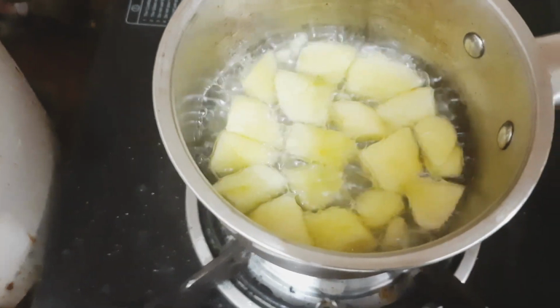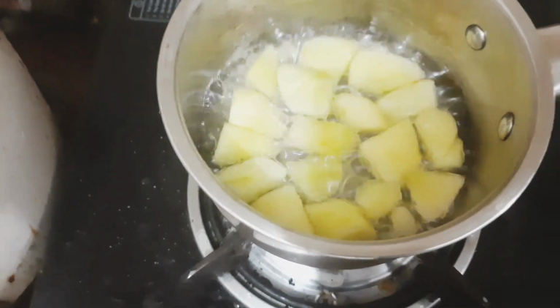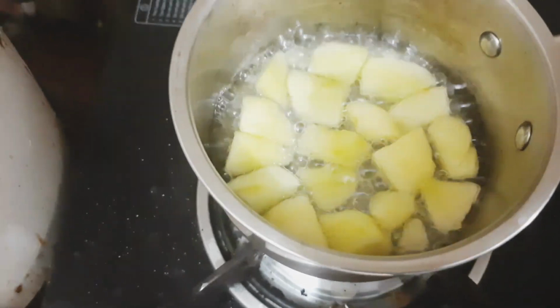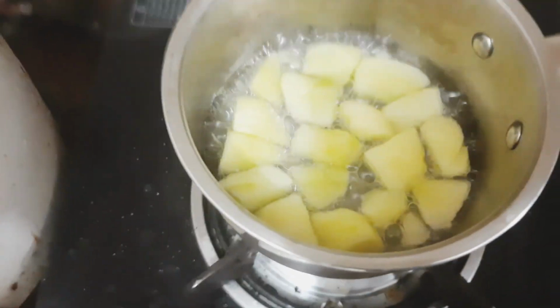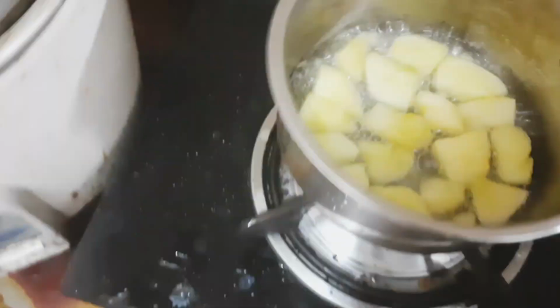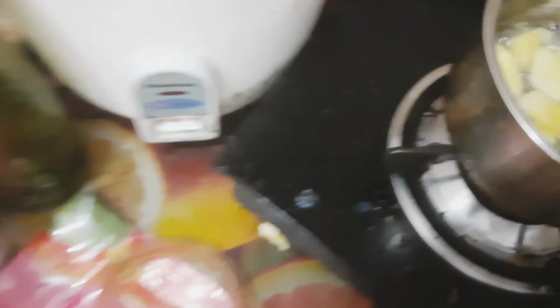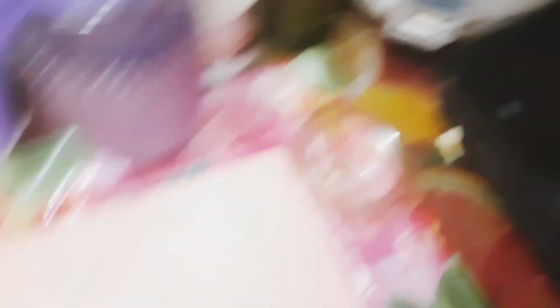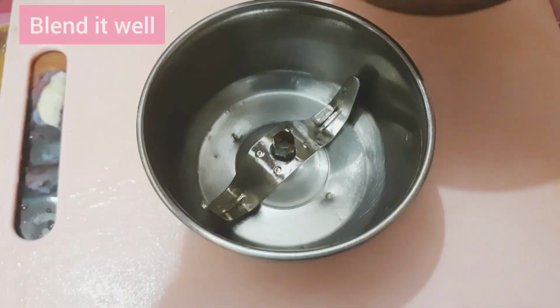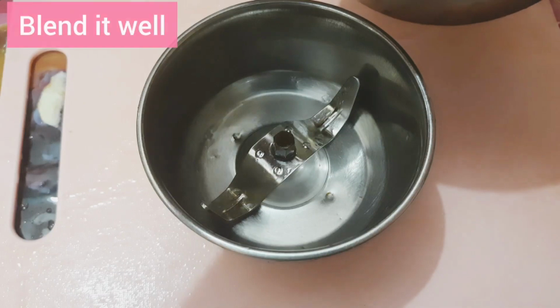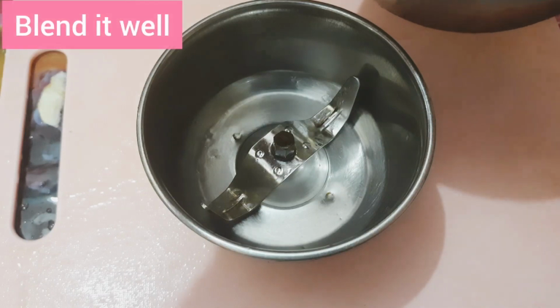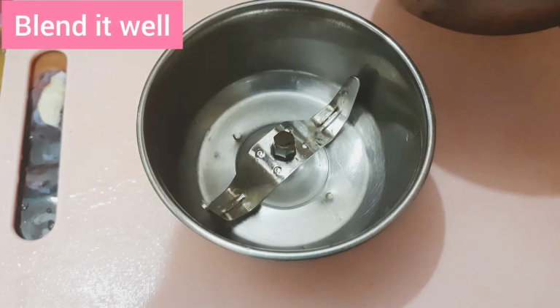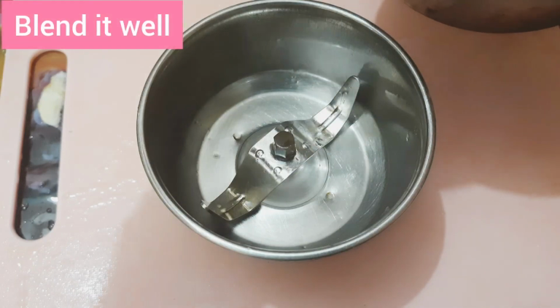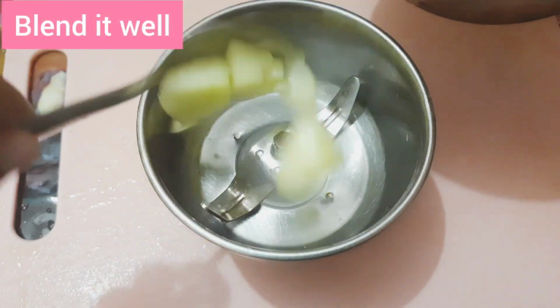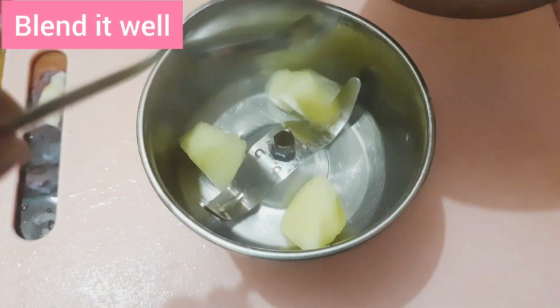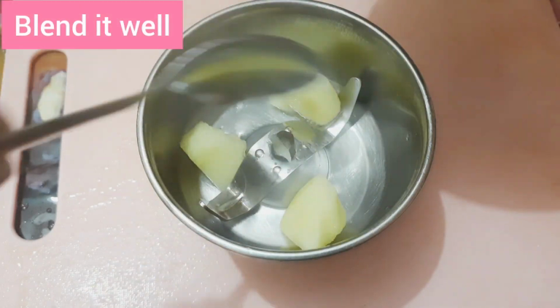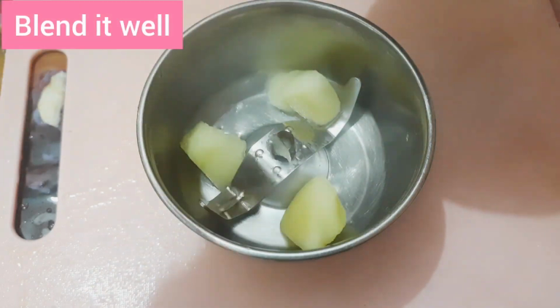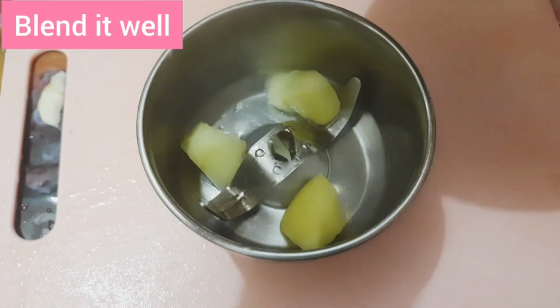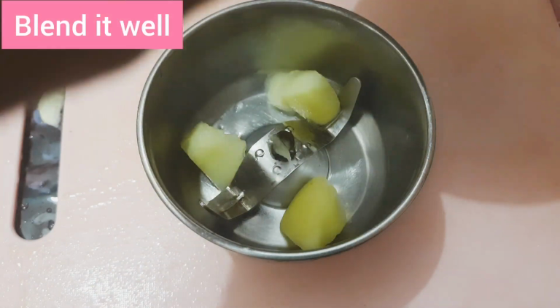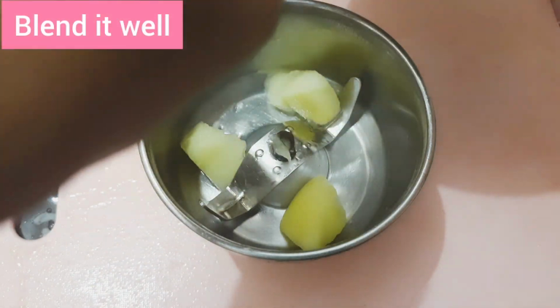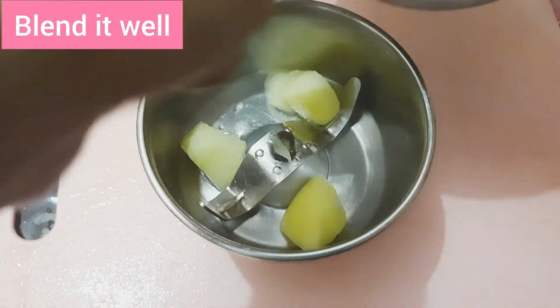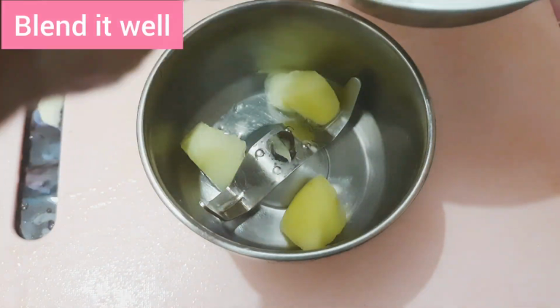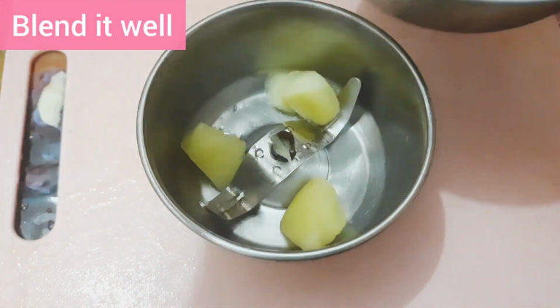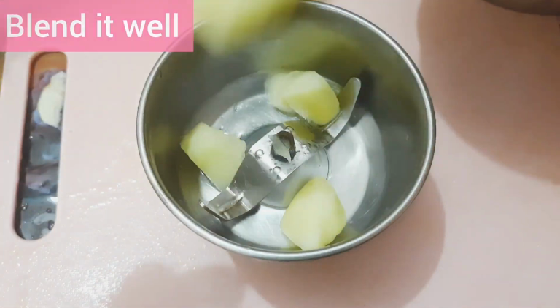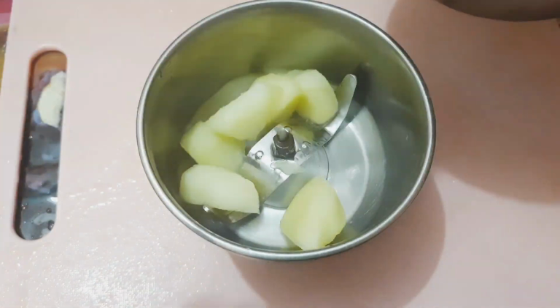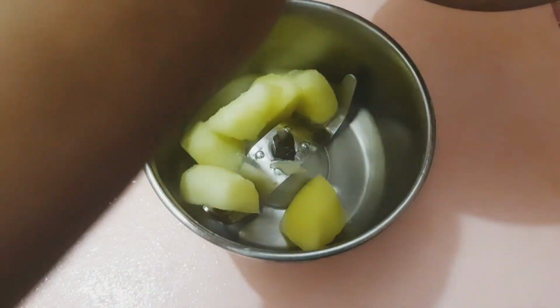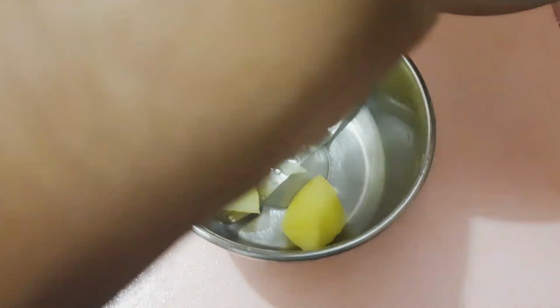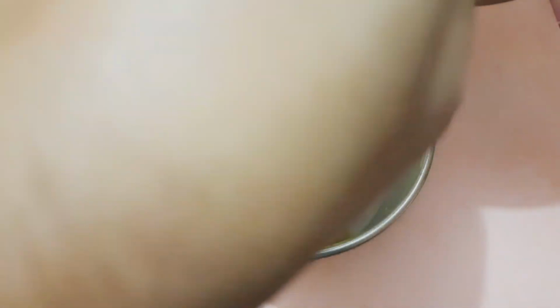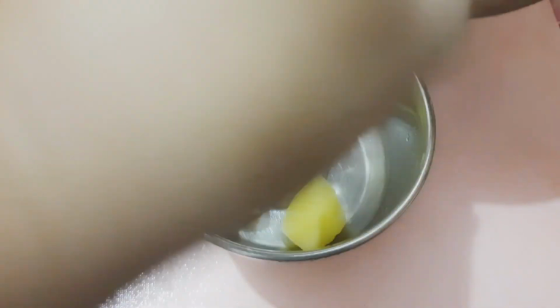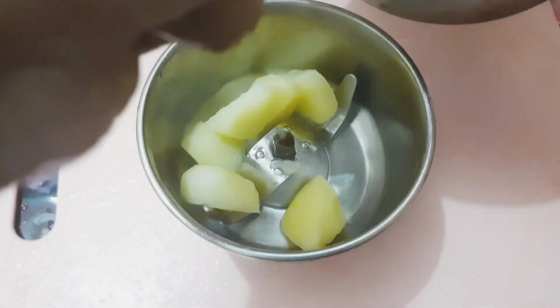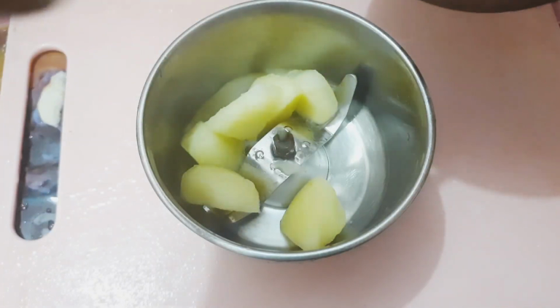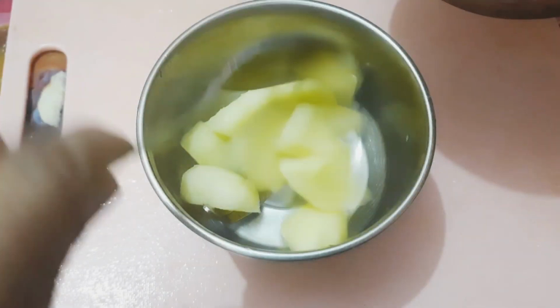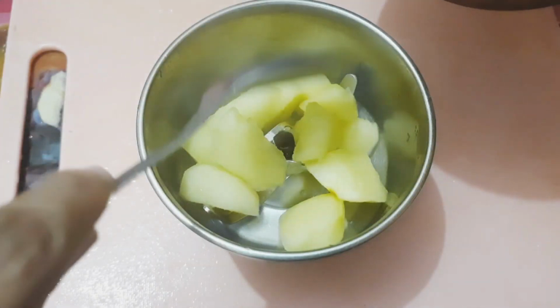Since apples are naturally sweet, we will use that natural sweetness. You can add more apples as needed.